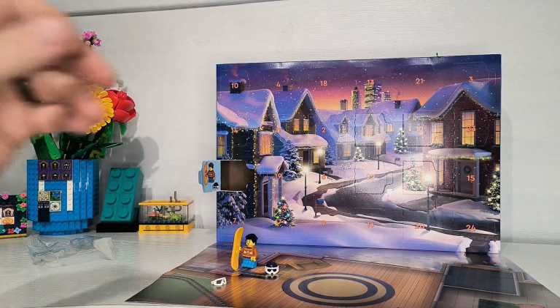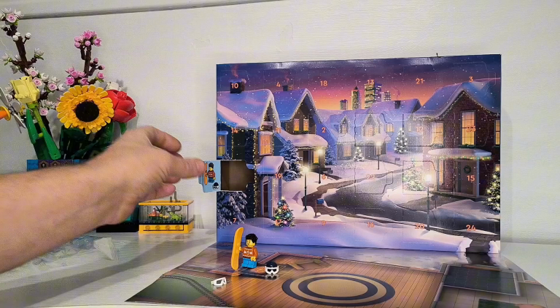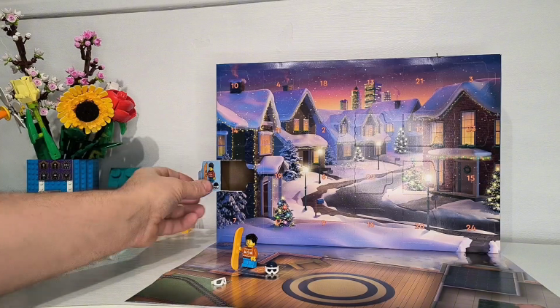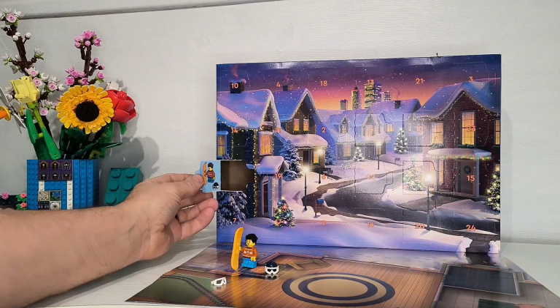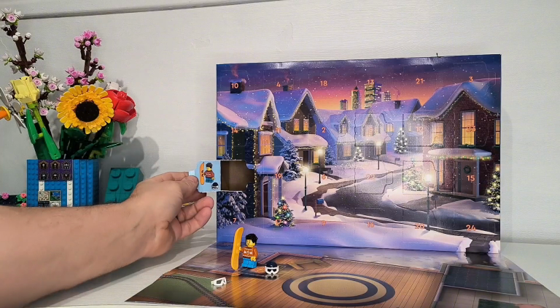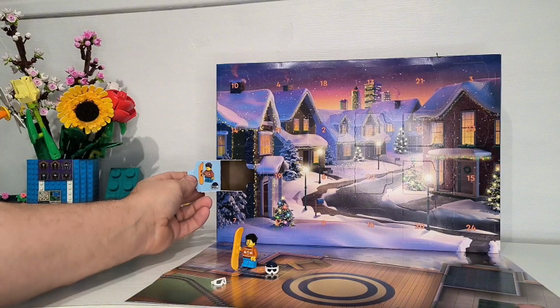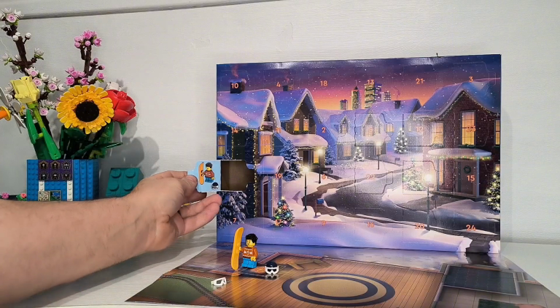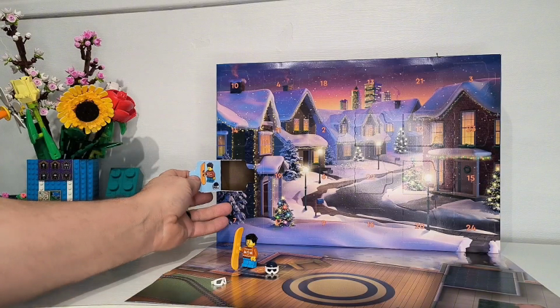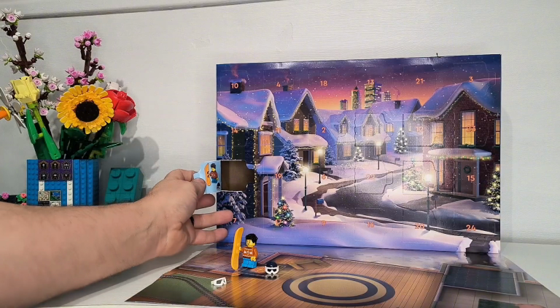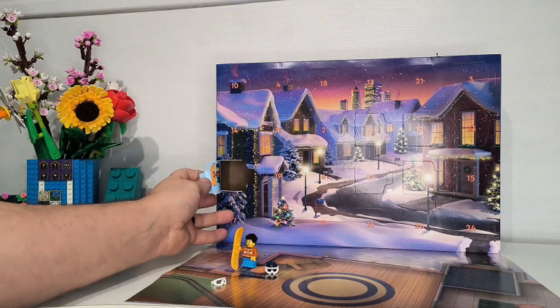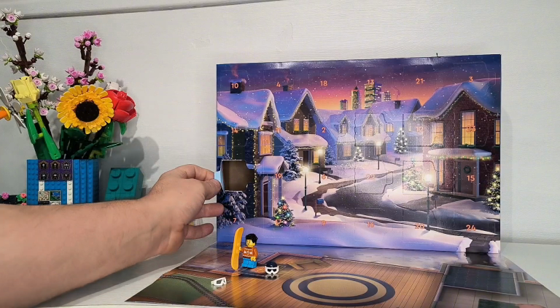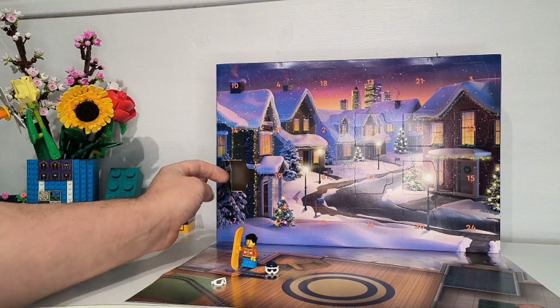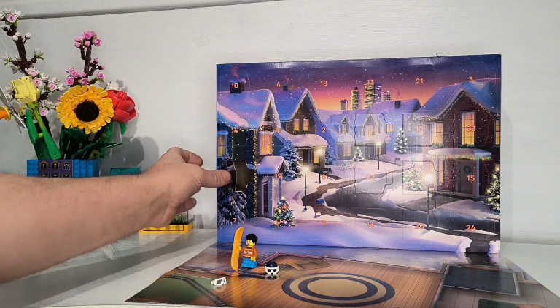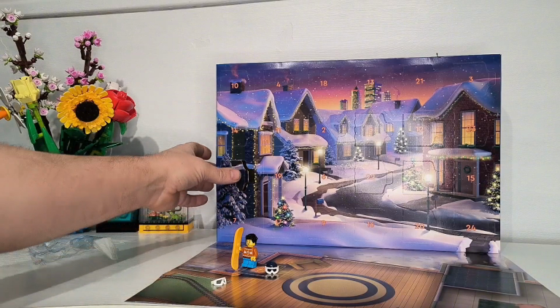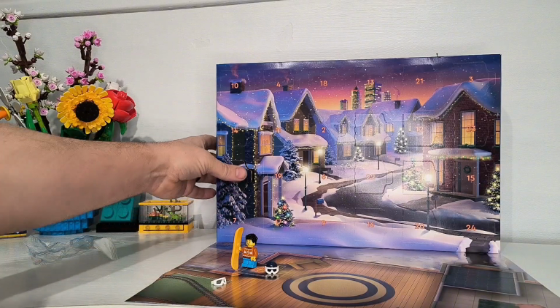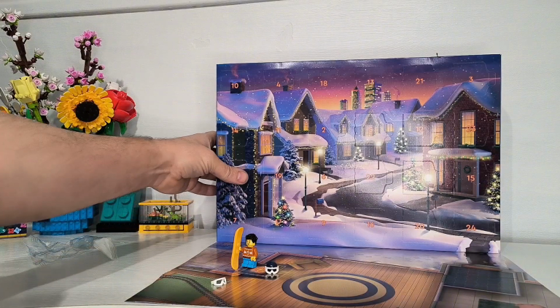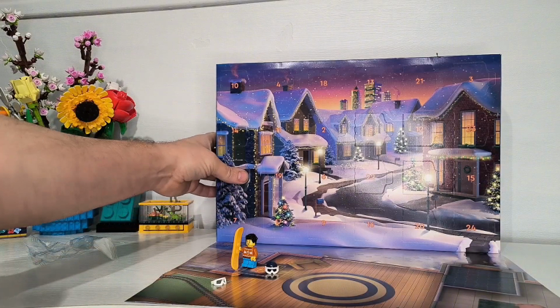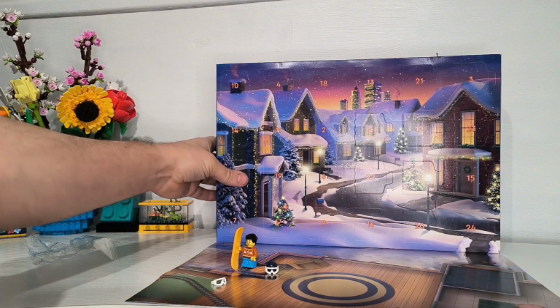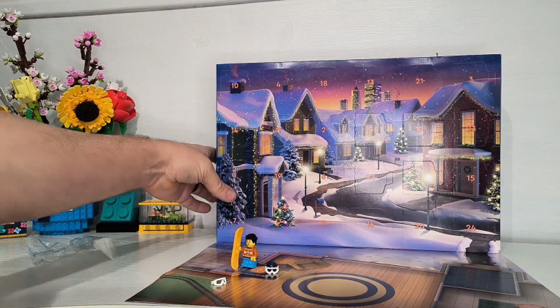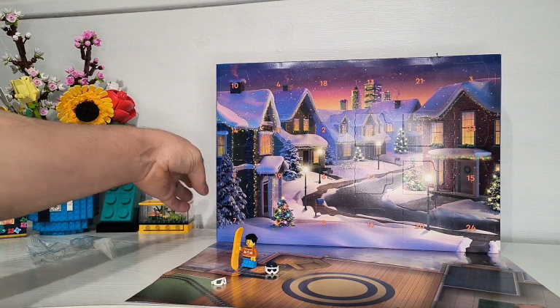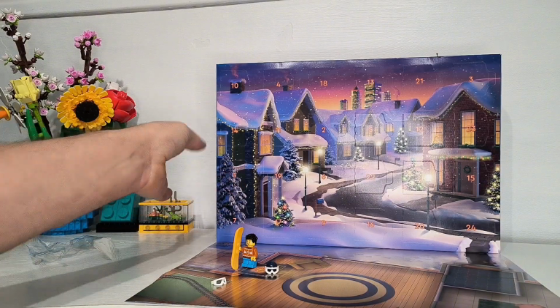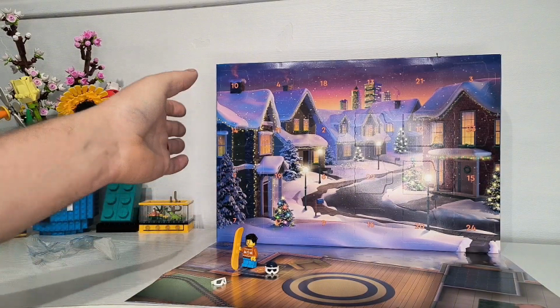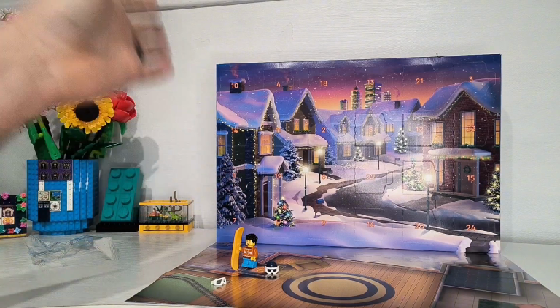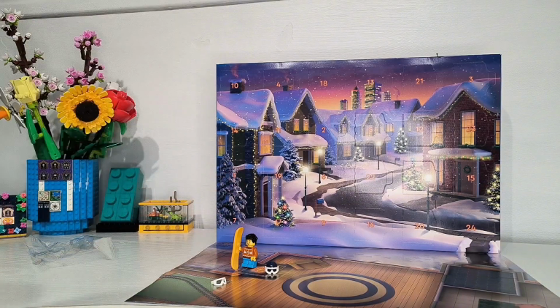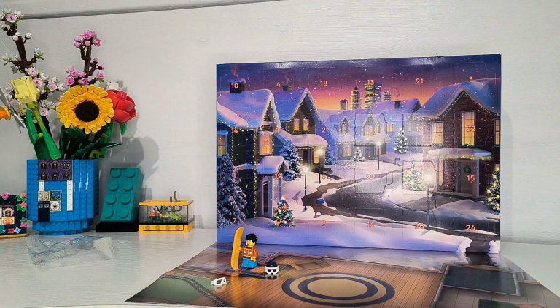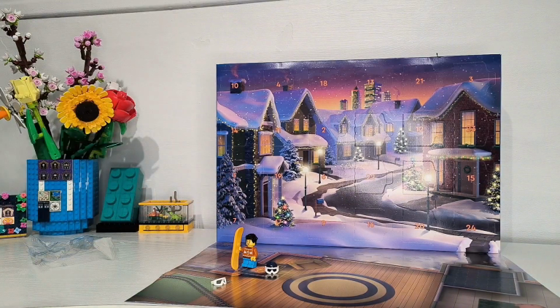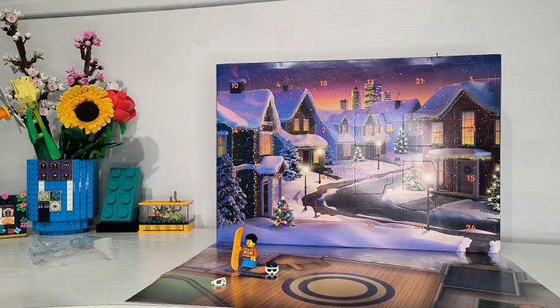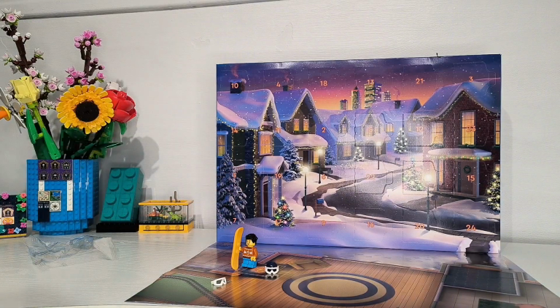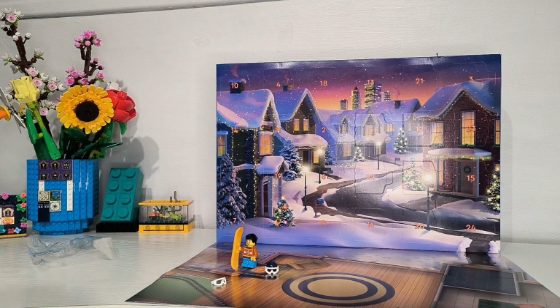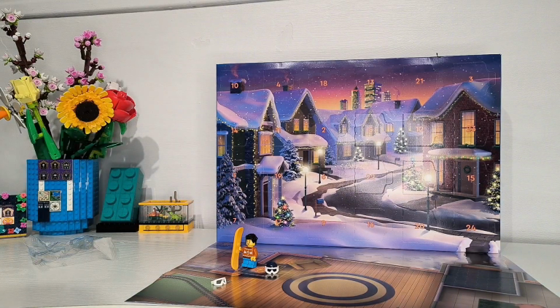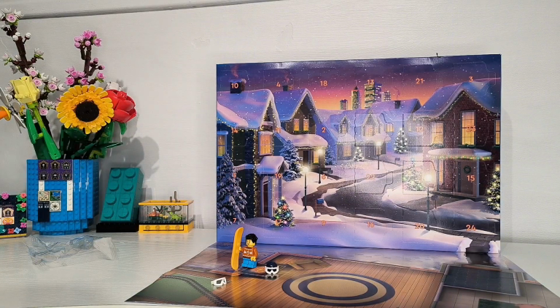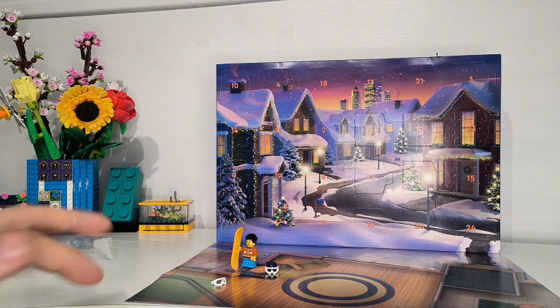Very nice start to December 2024's Lego City Advent Calendar.